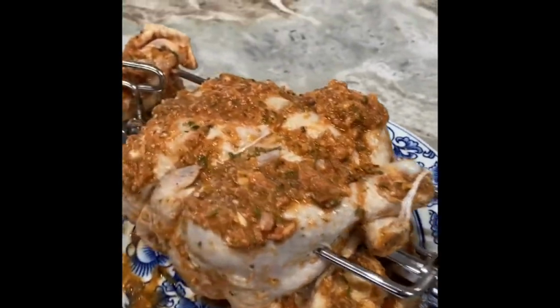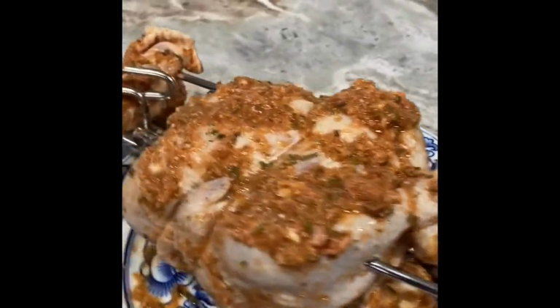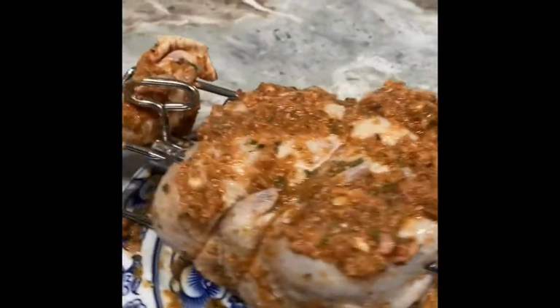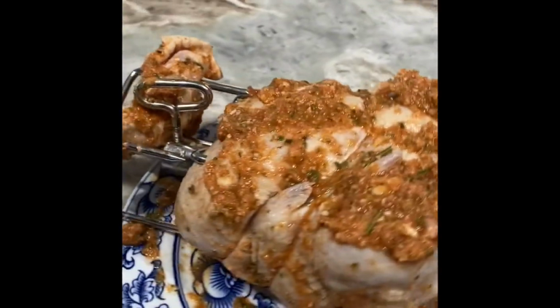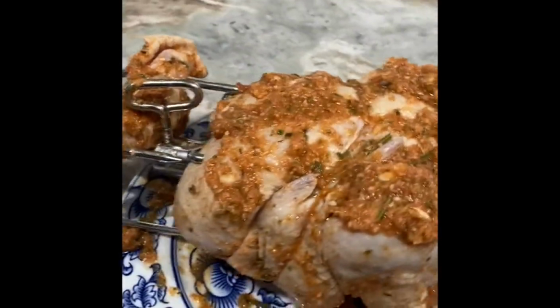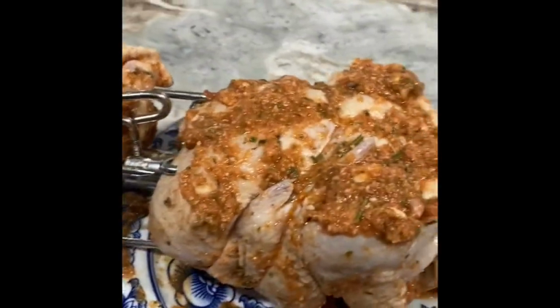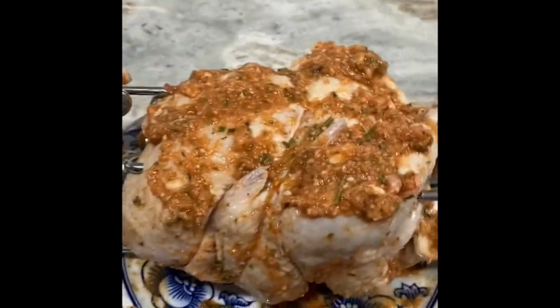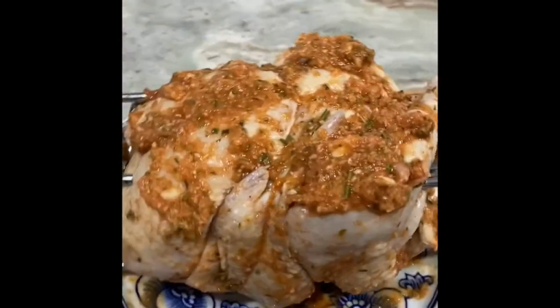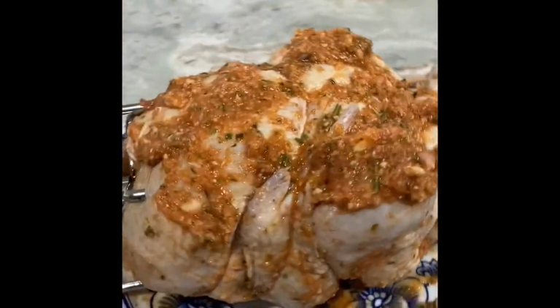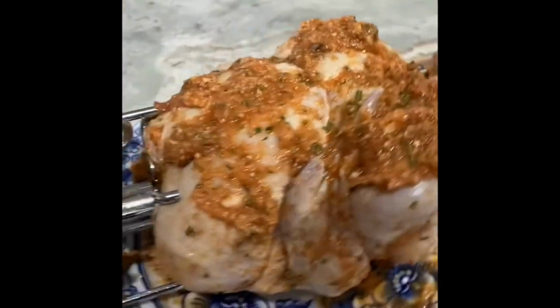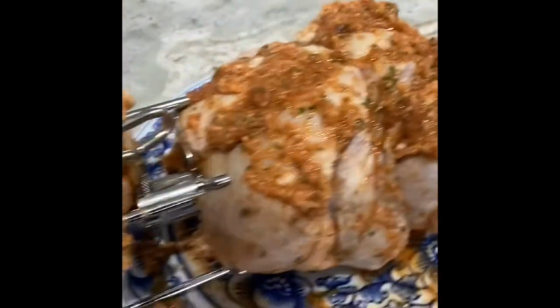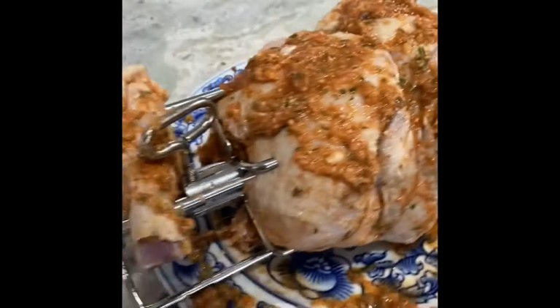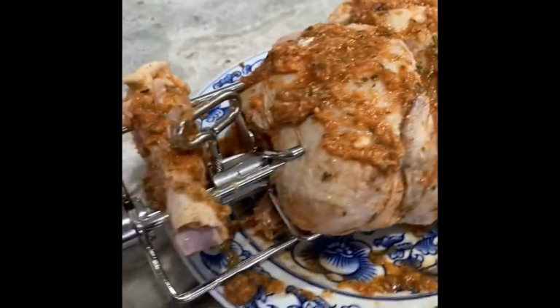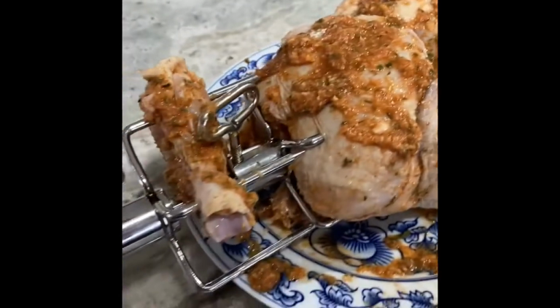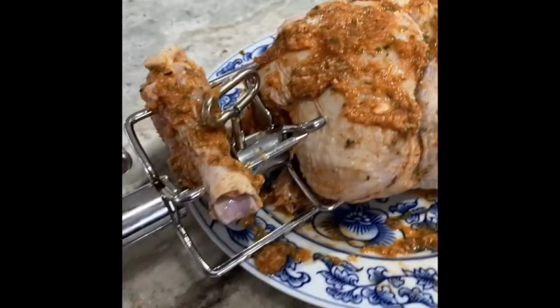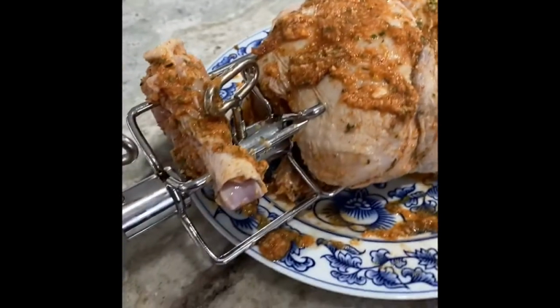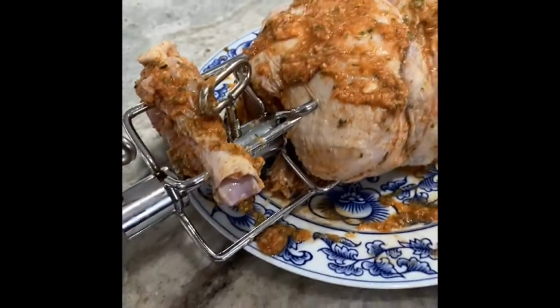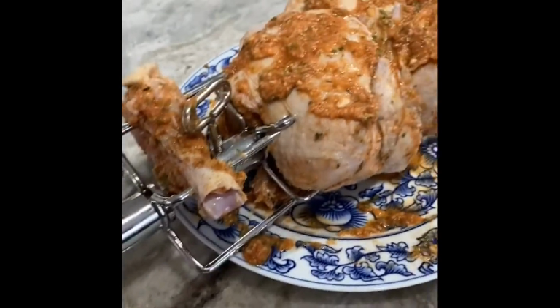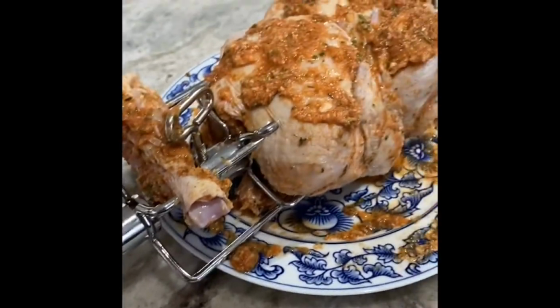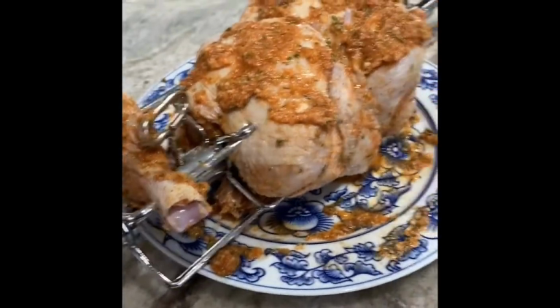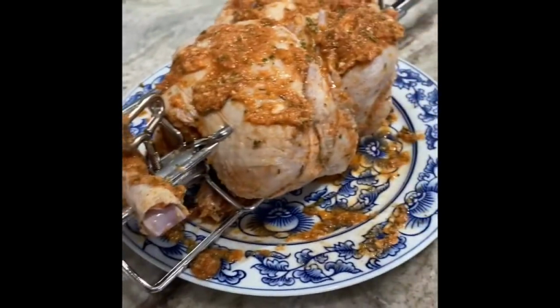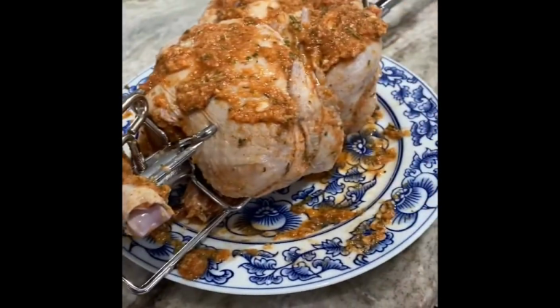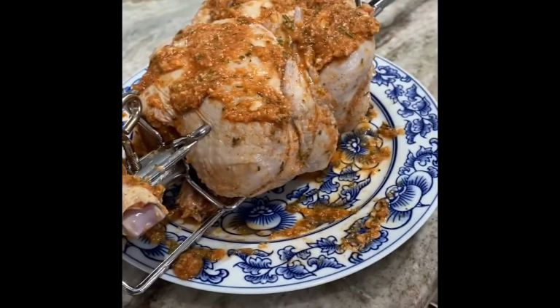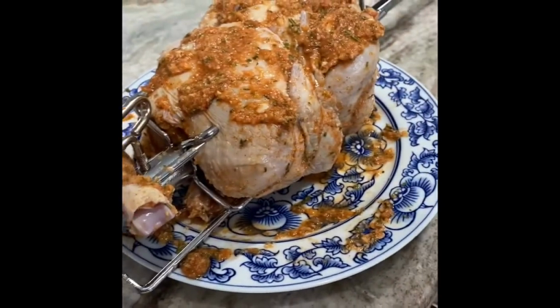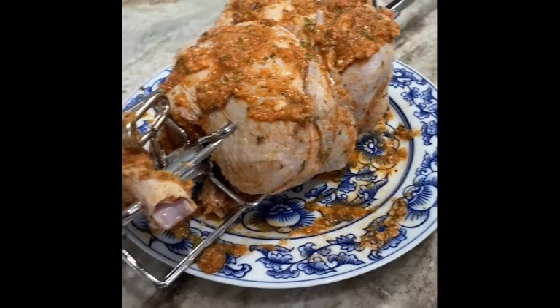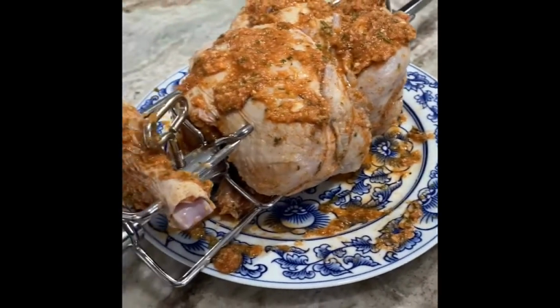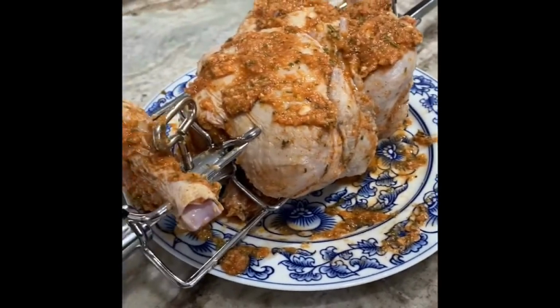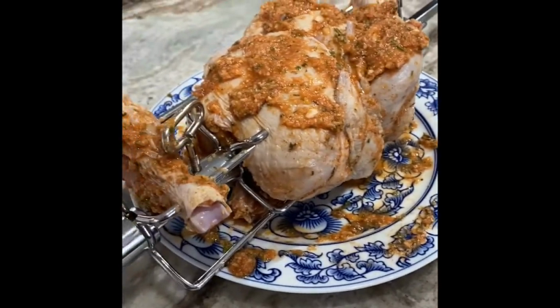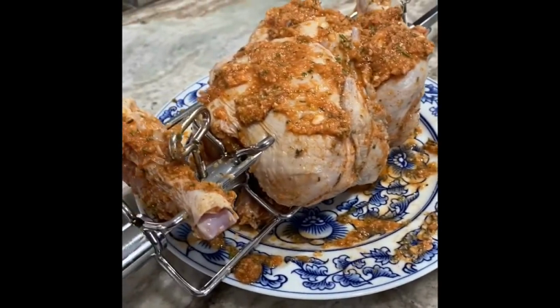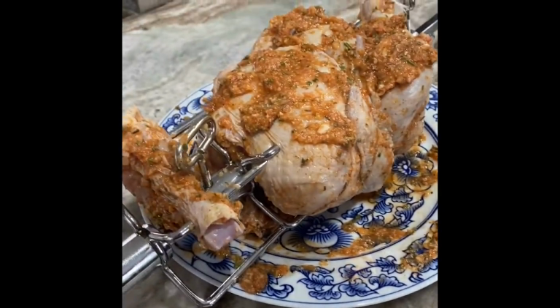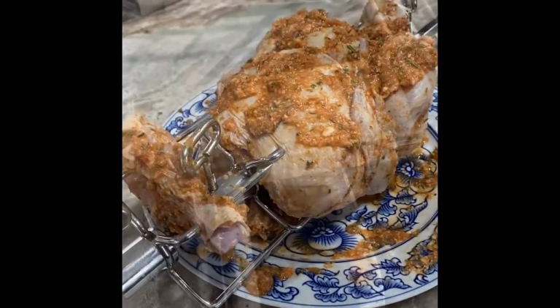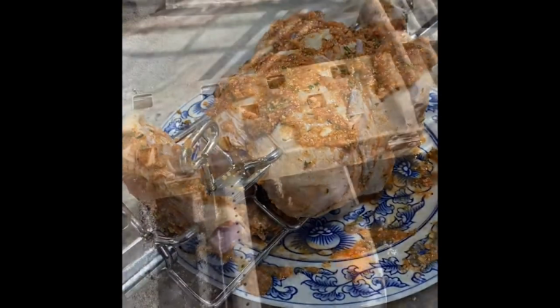Oh, I can't wait to see how this turns out. It's going to be so good. My three-legged chicken is ready to get grilled.